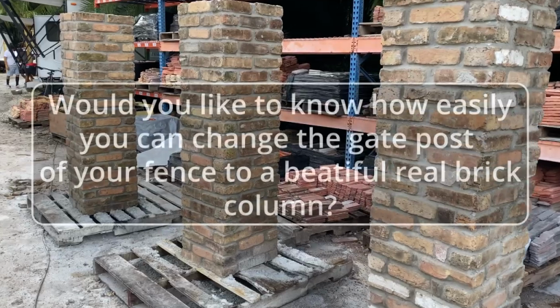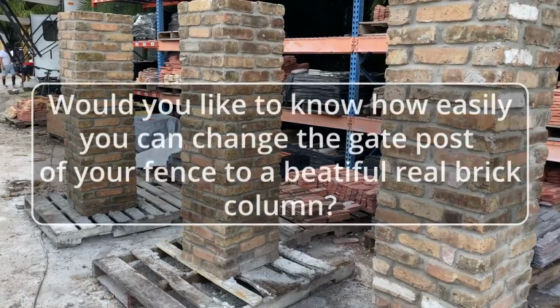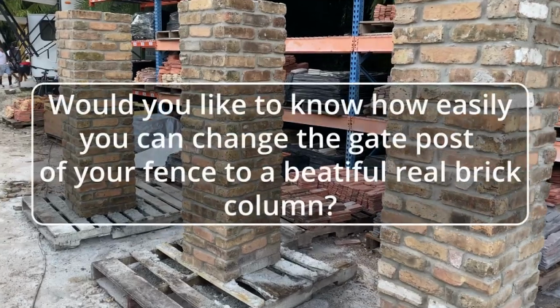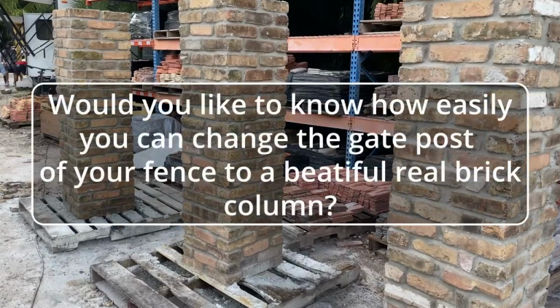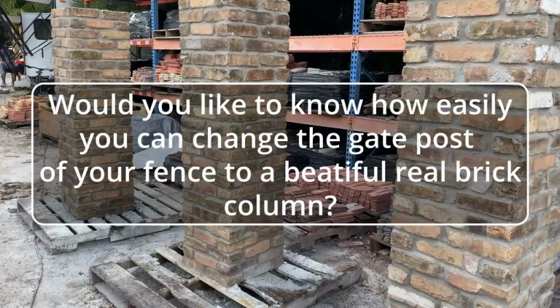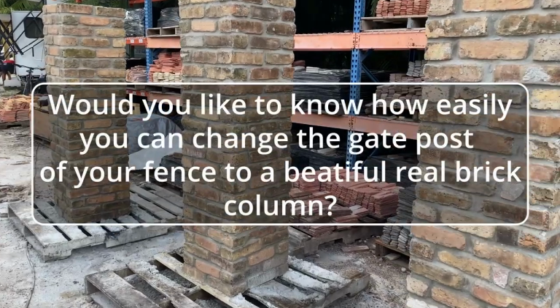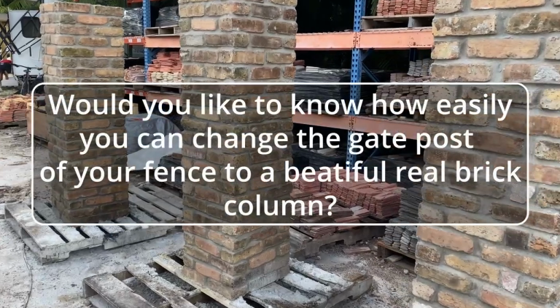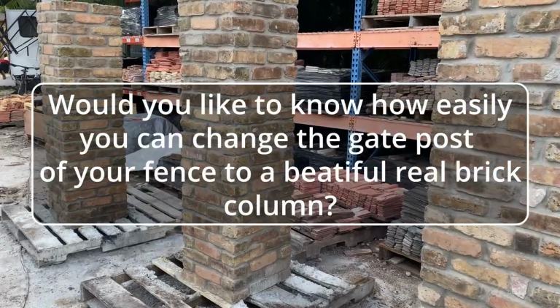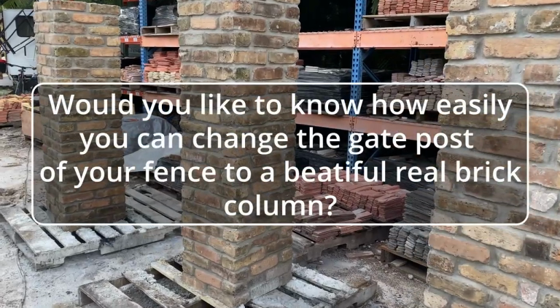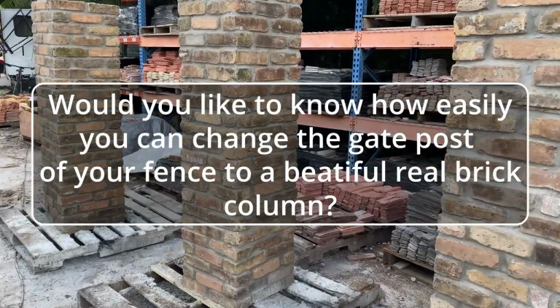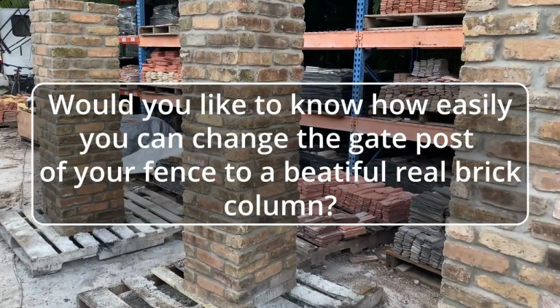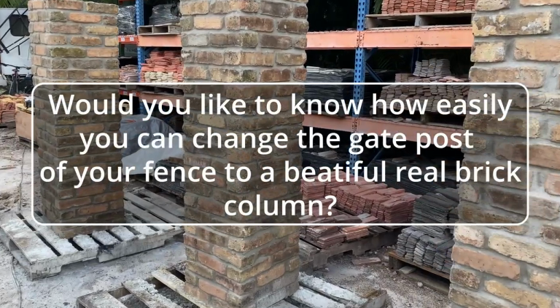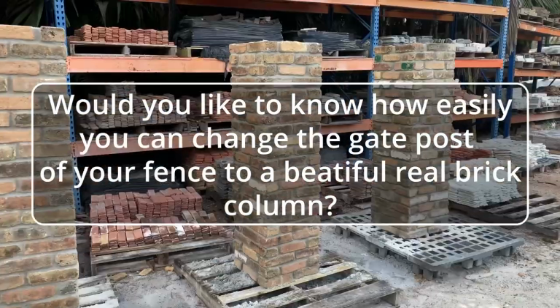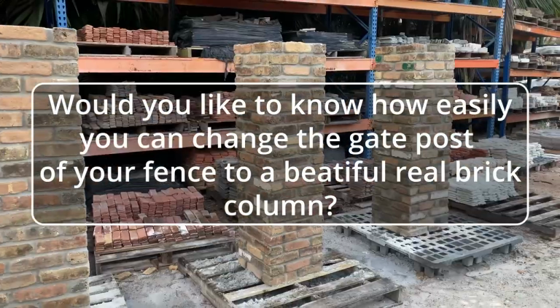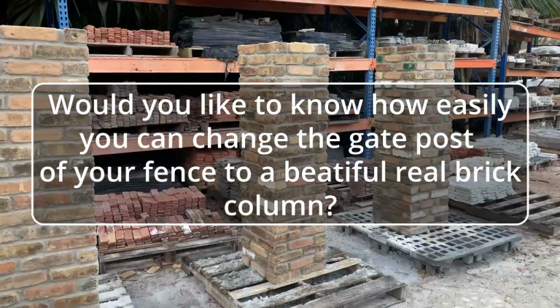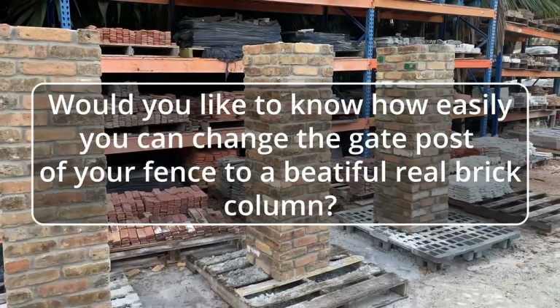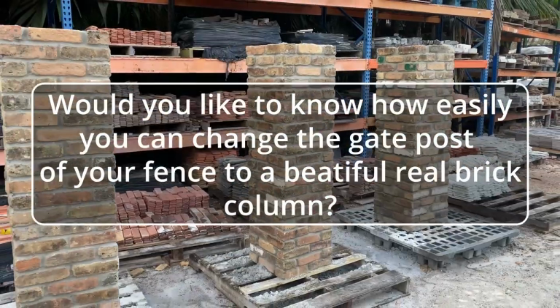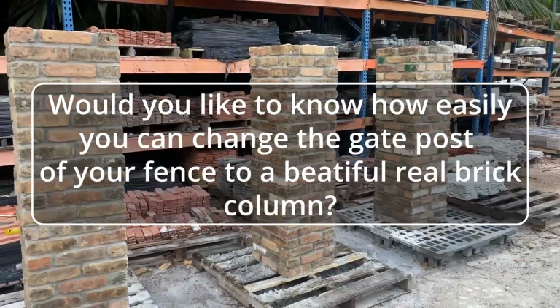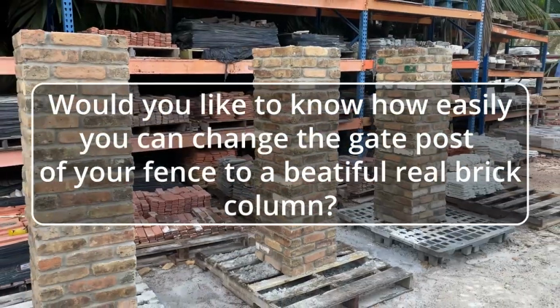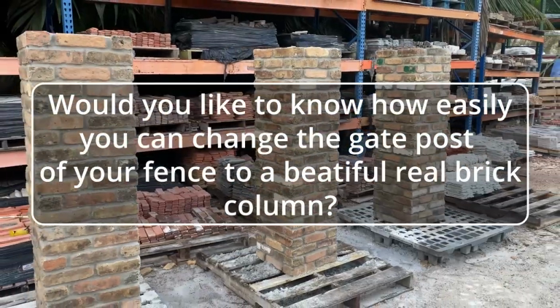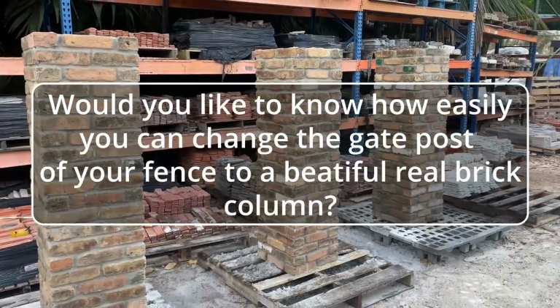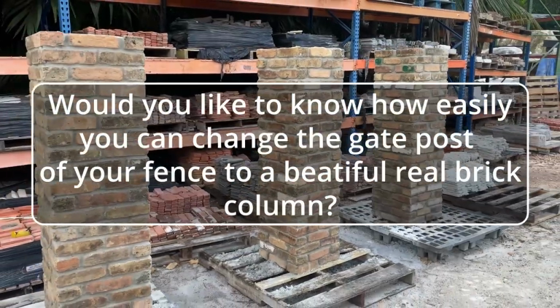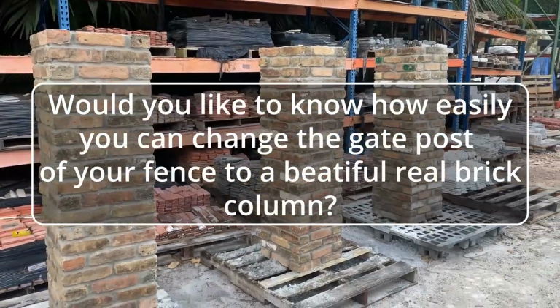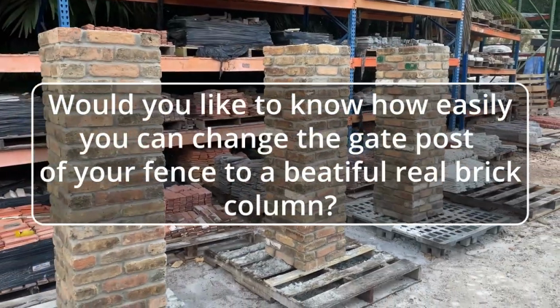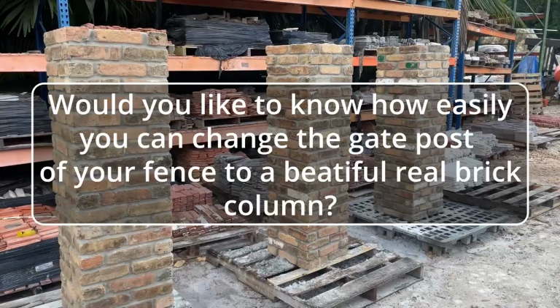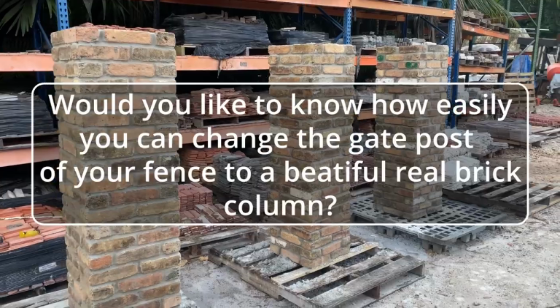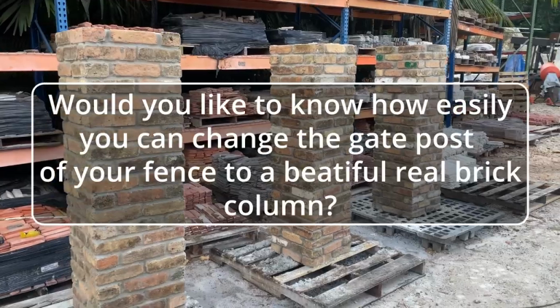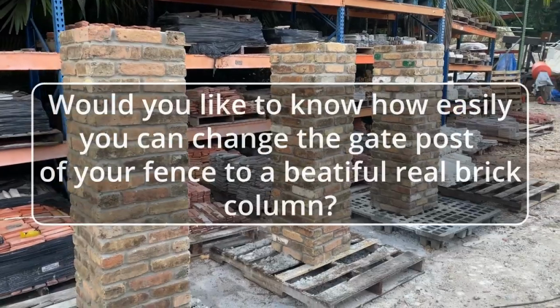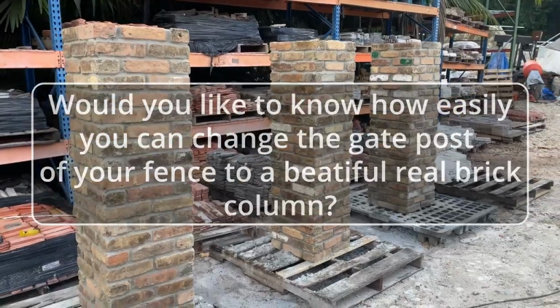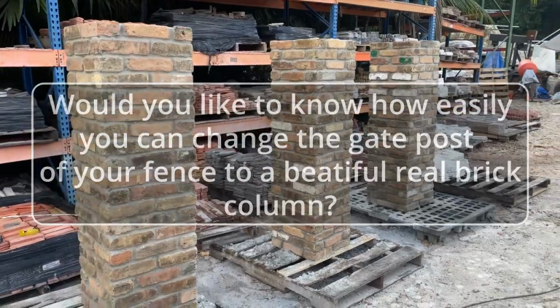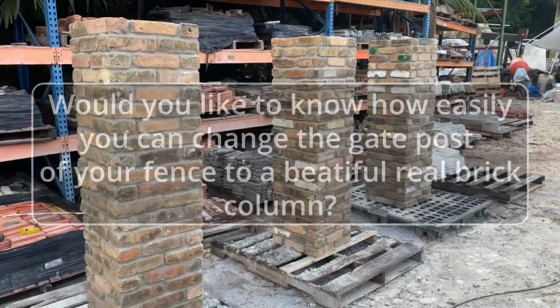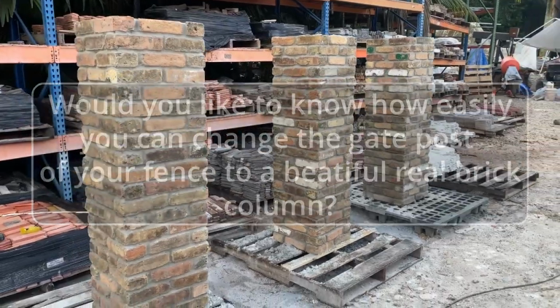Would you like to know how easily you can change the gate post of your fence to a beautiful real brick column?